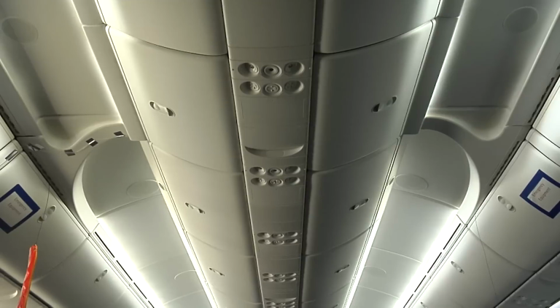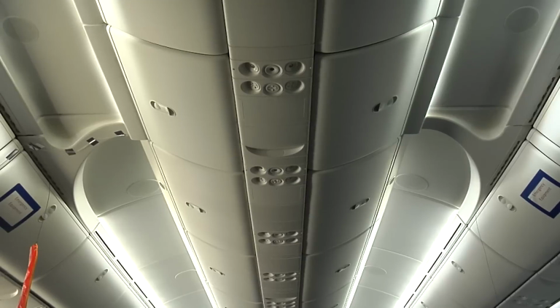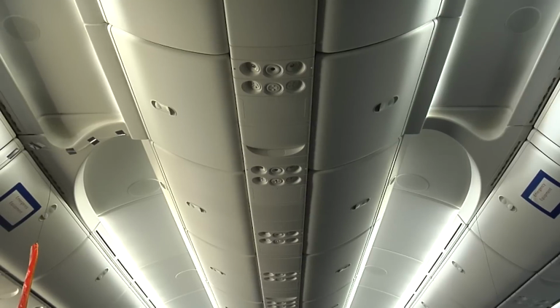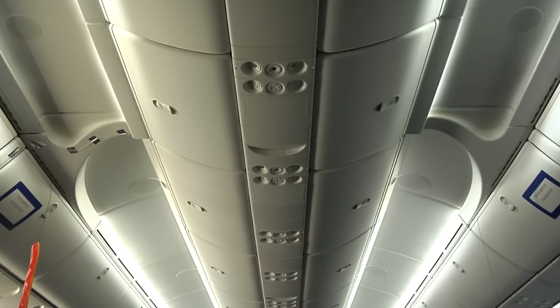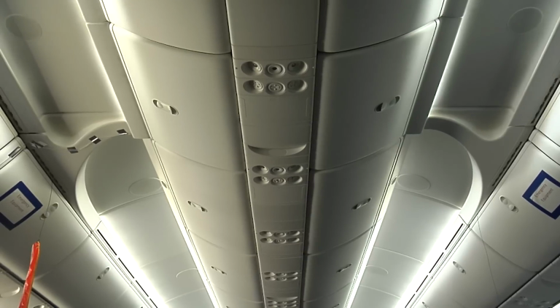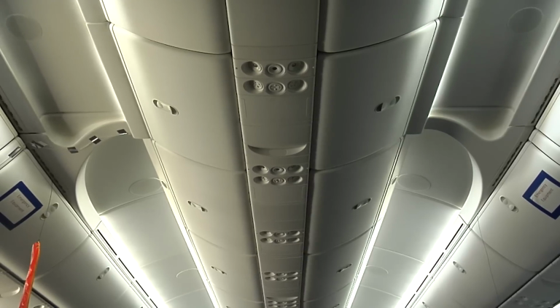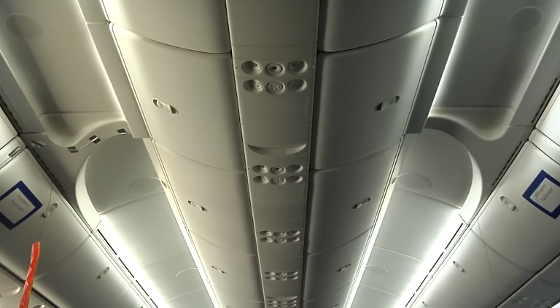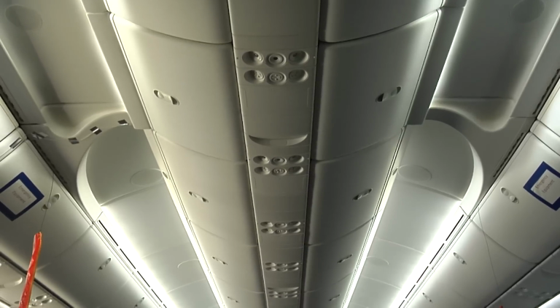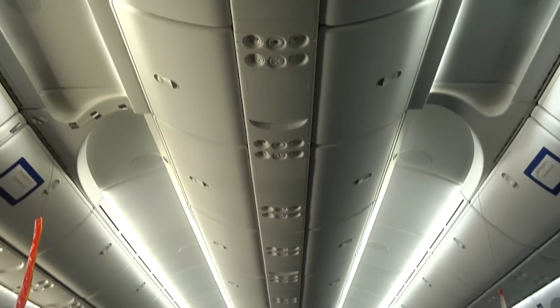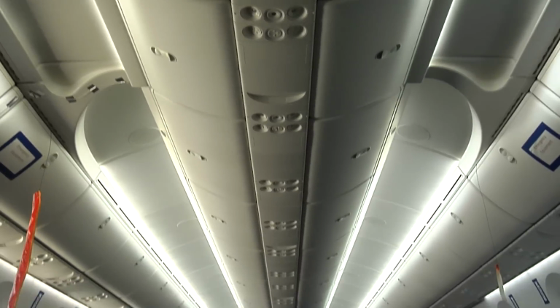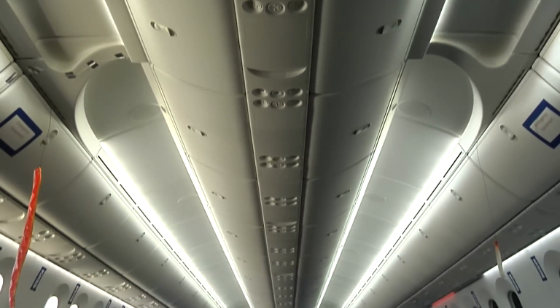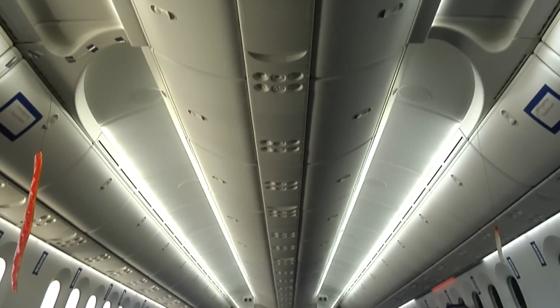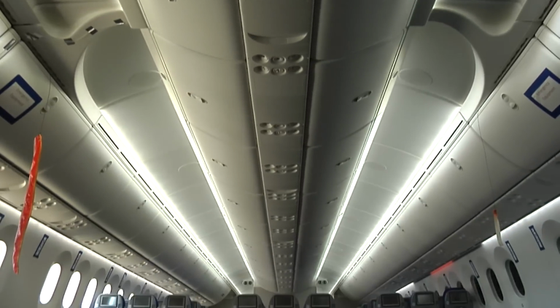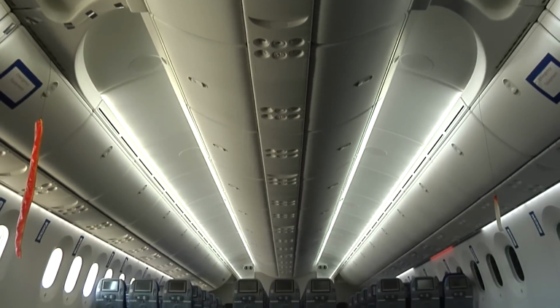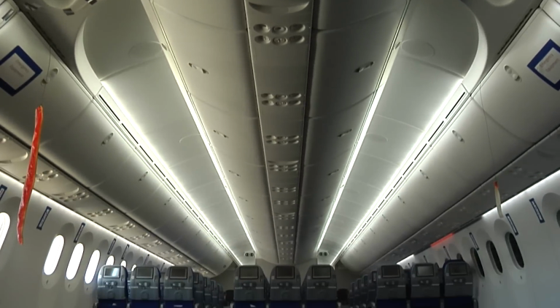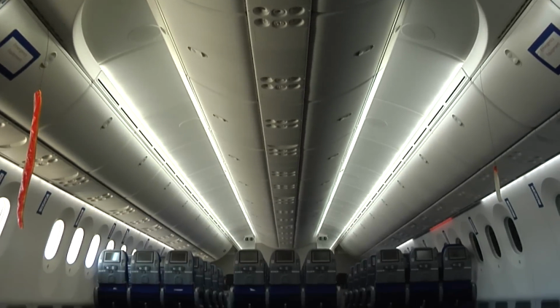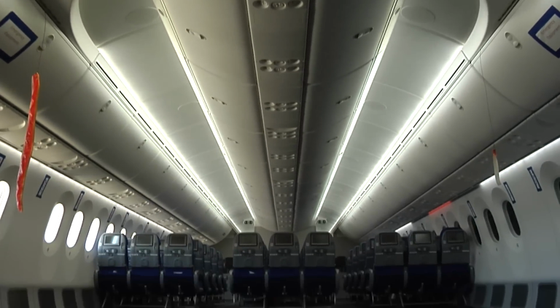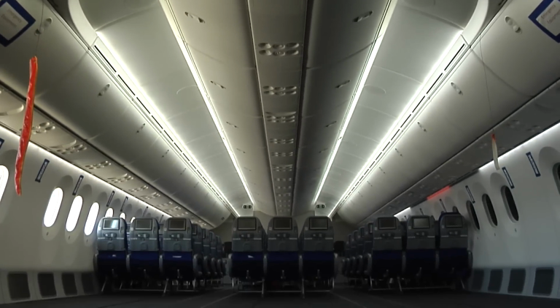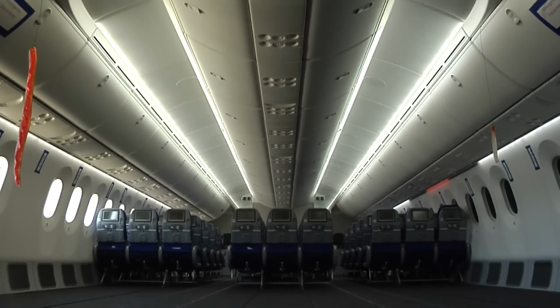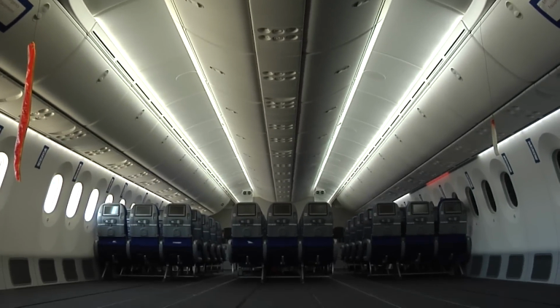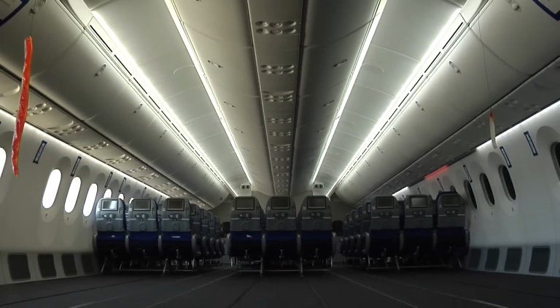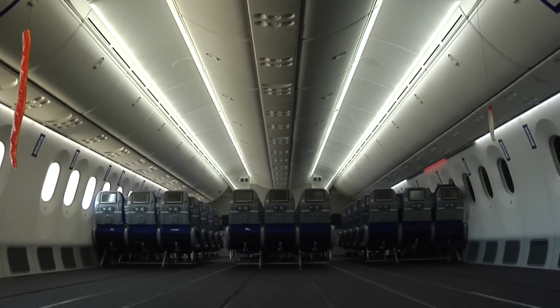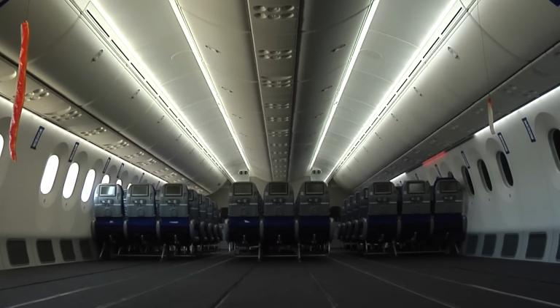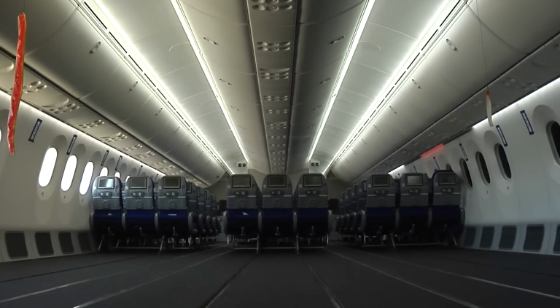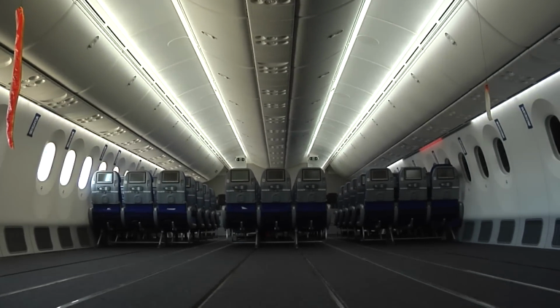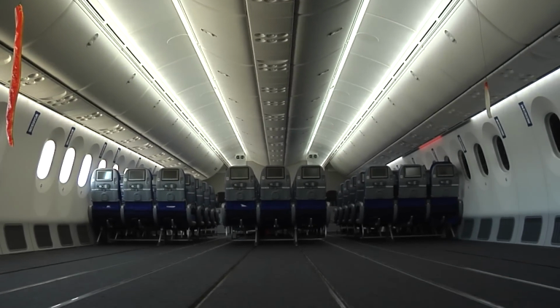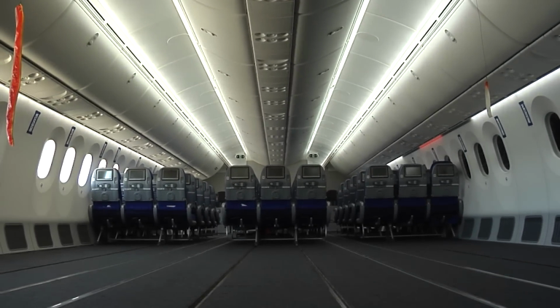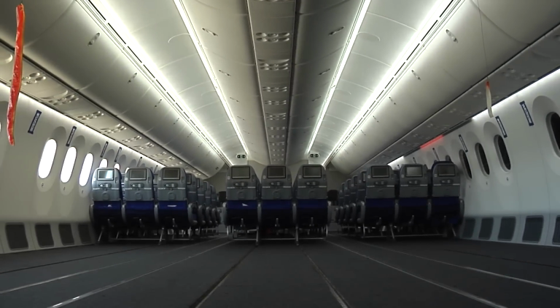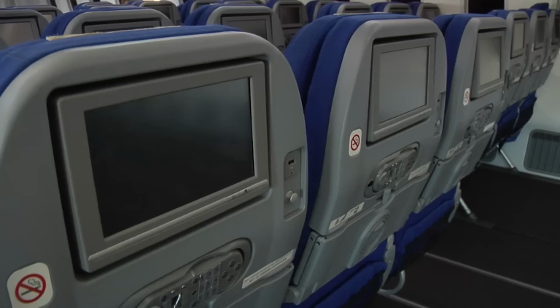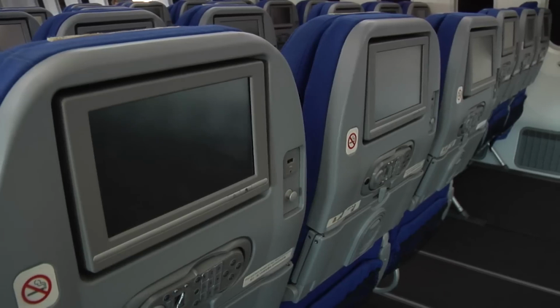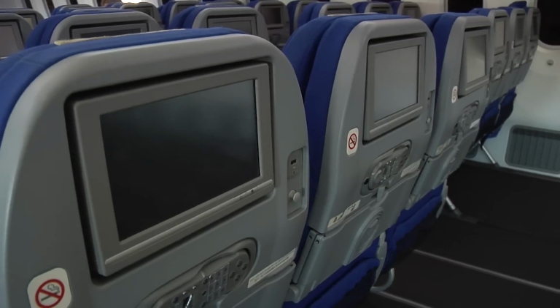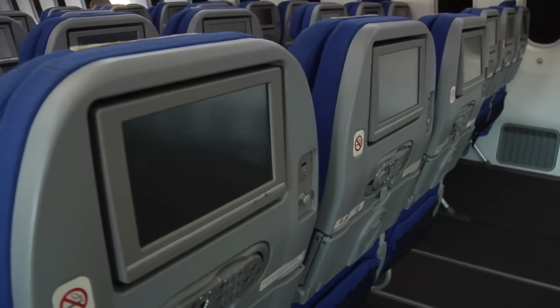The main difference, however, is the Dash-10 is 18 feet longer, which helps it accommodate 330 passengers.